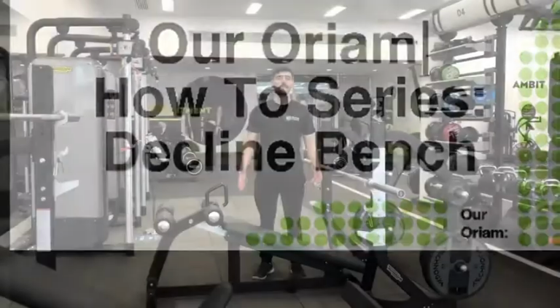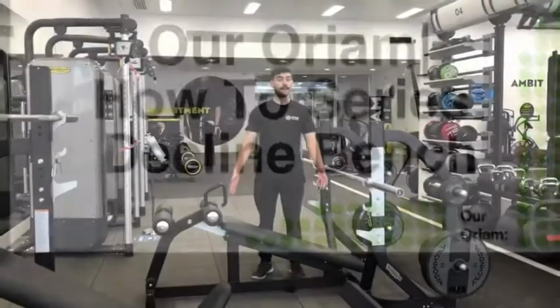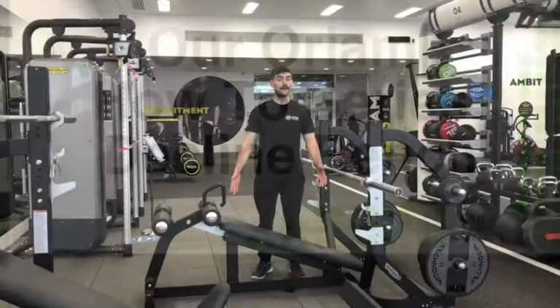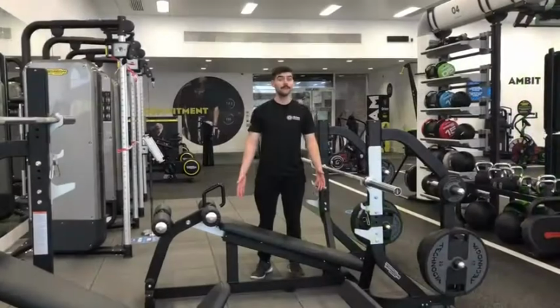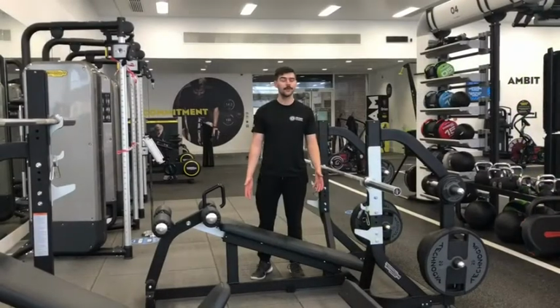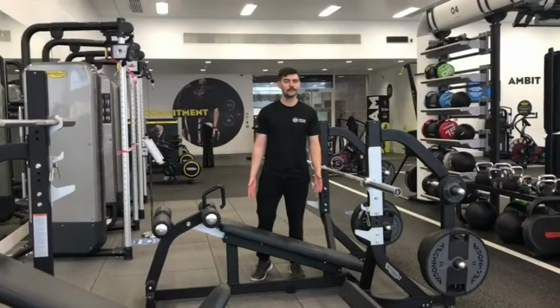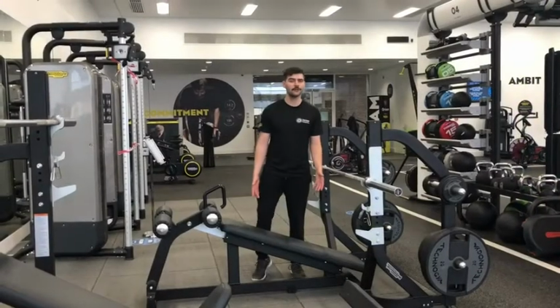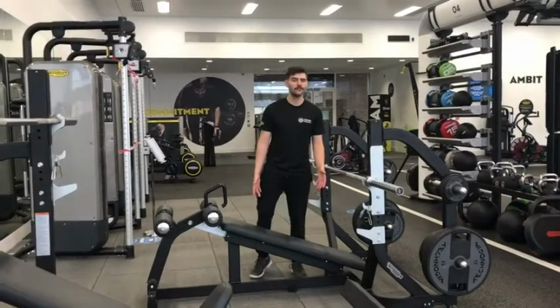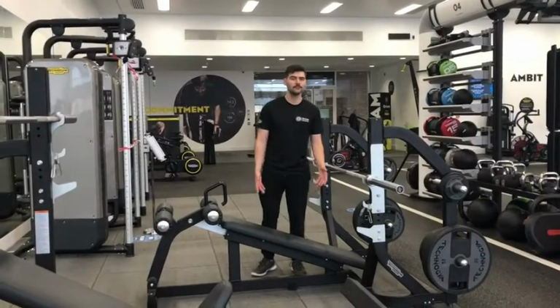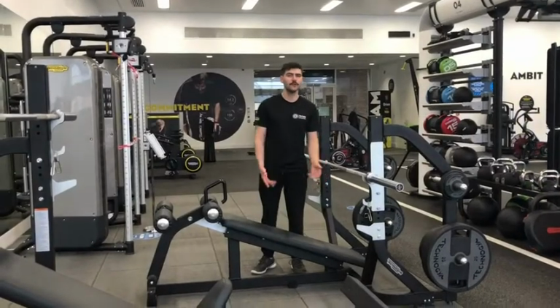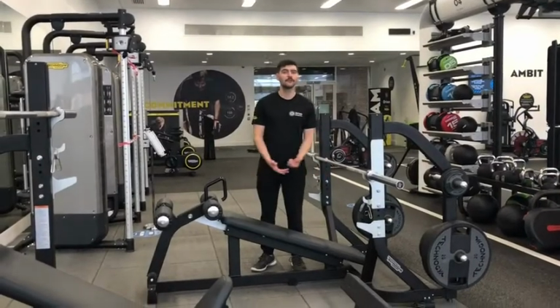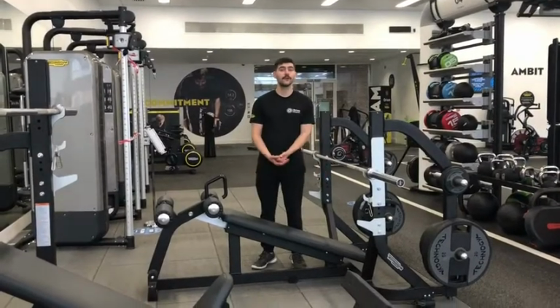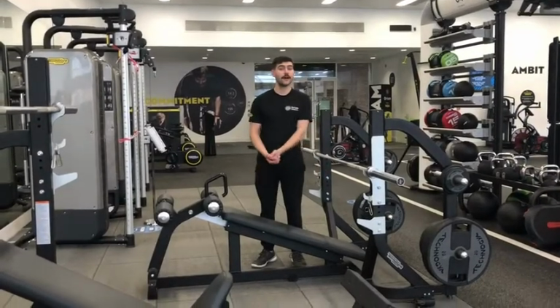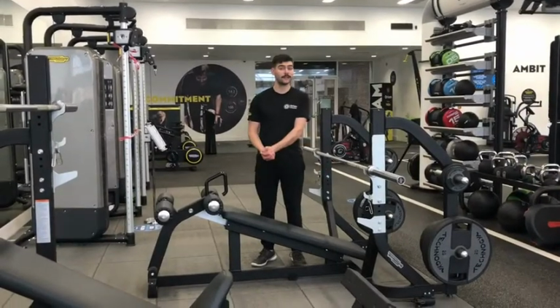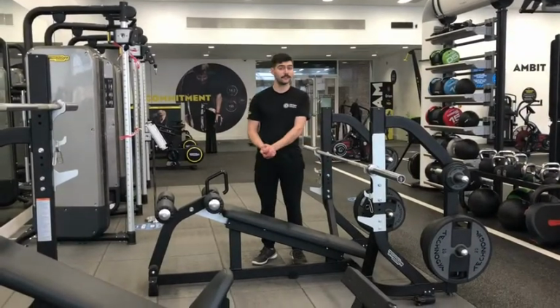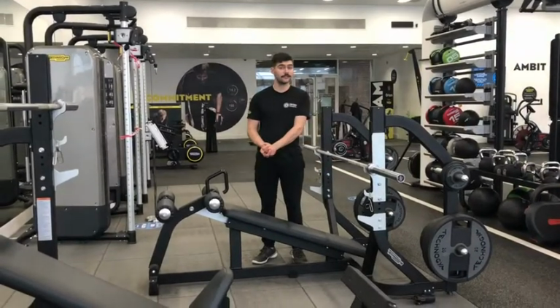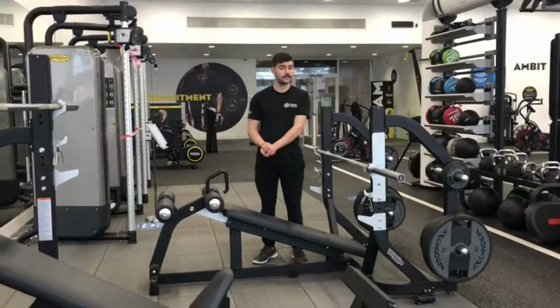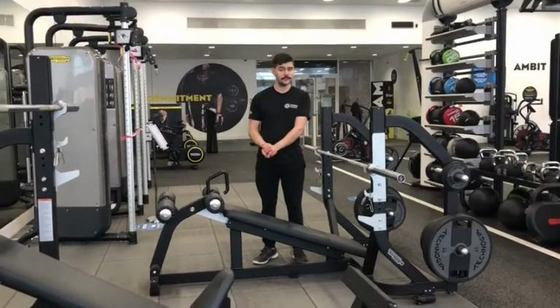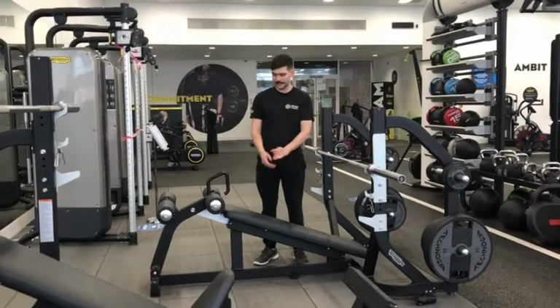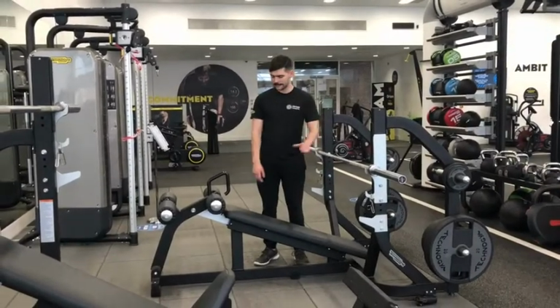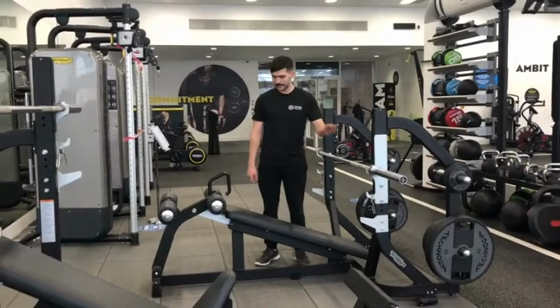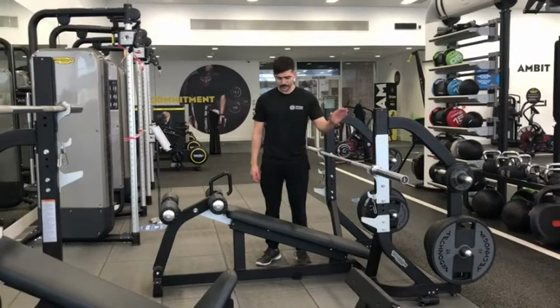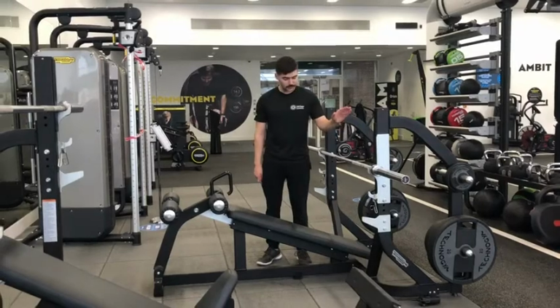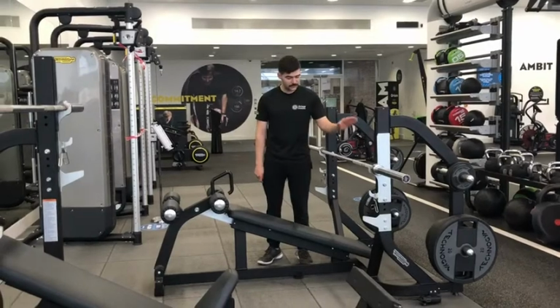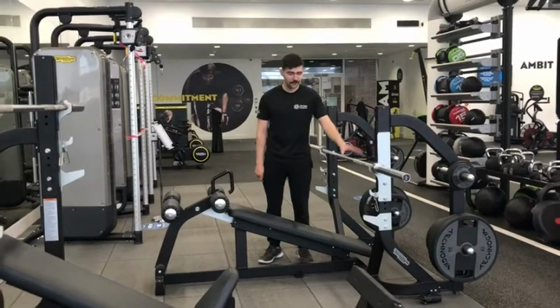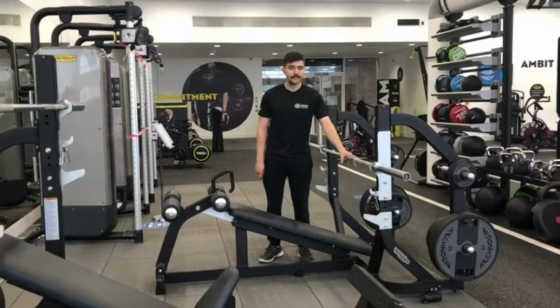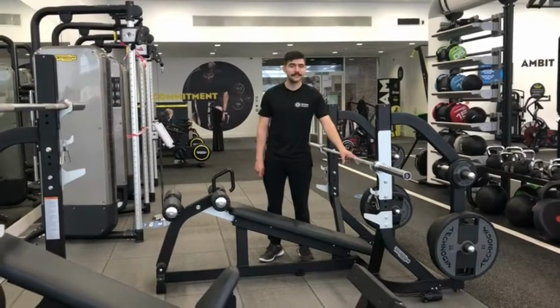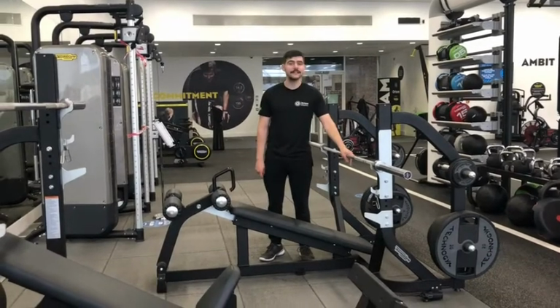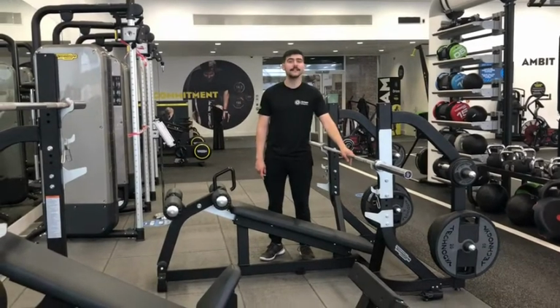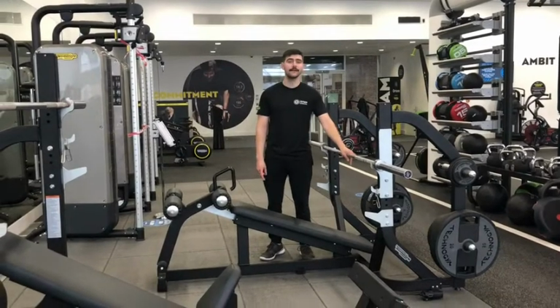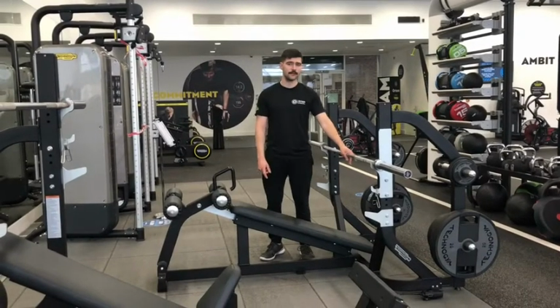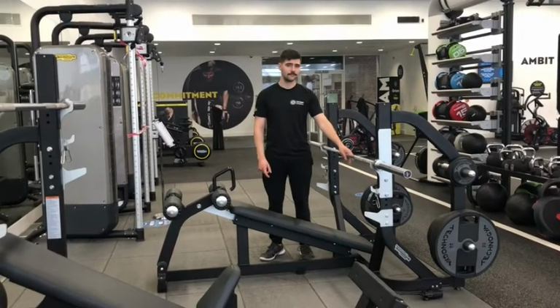Hi there, my name is Tom. Welcome to our how-to series. Today's video is covering the decline bench.